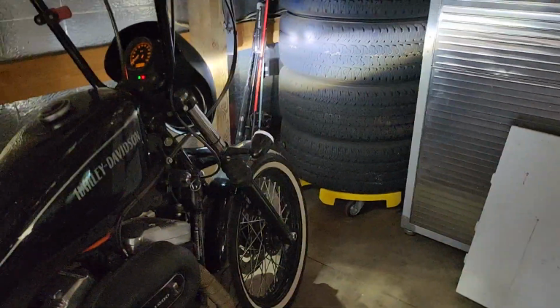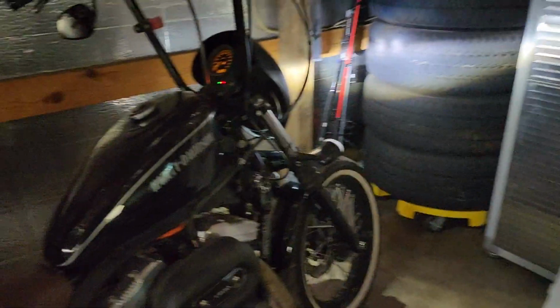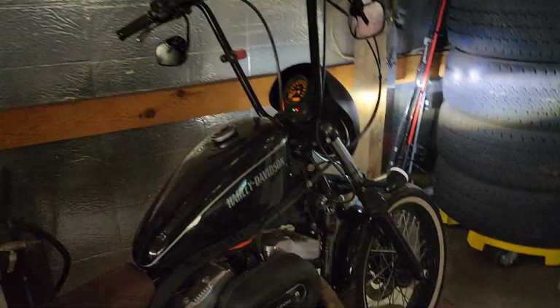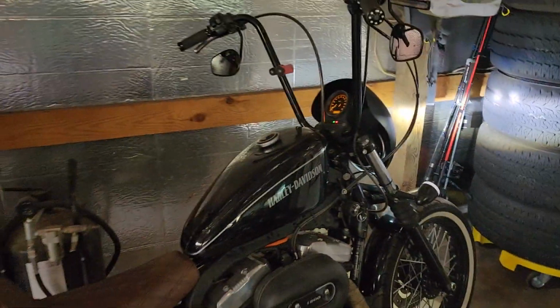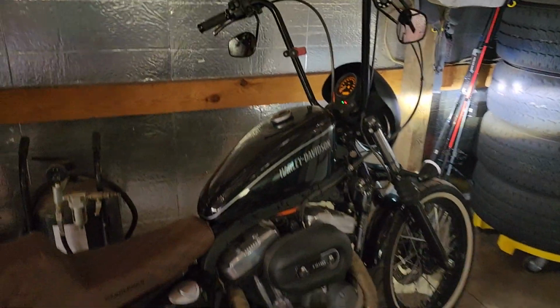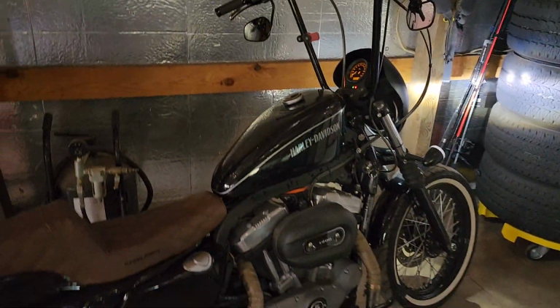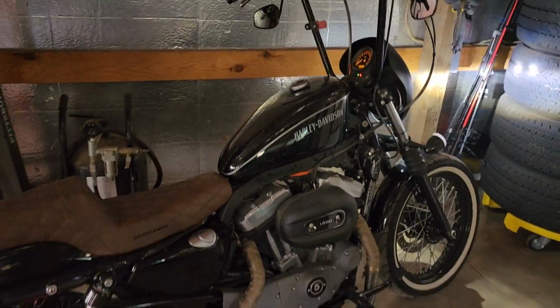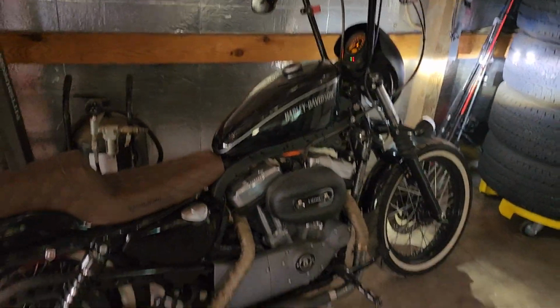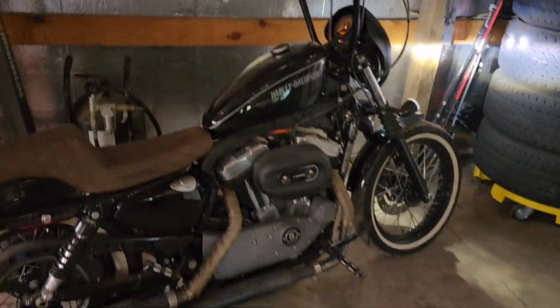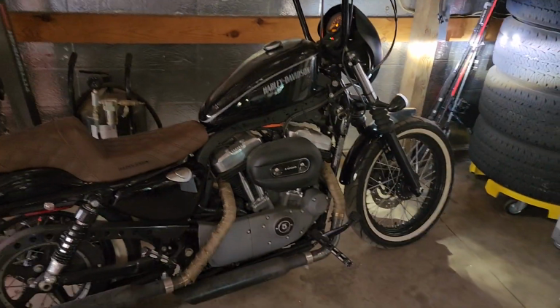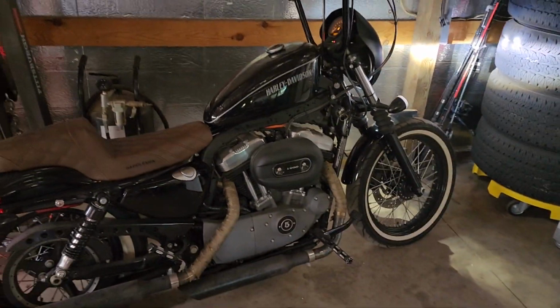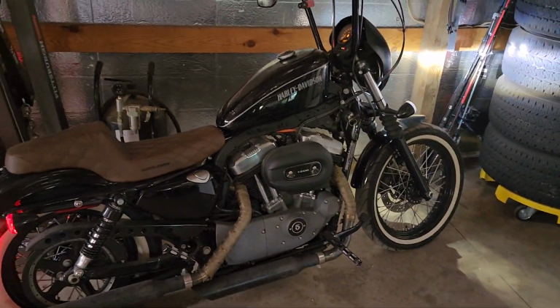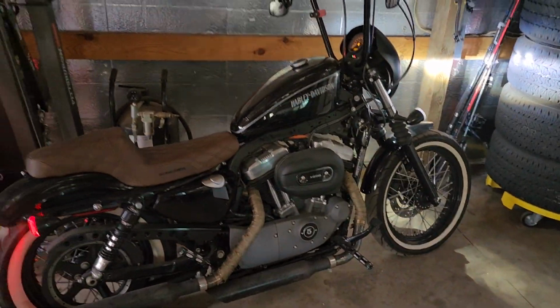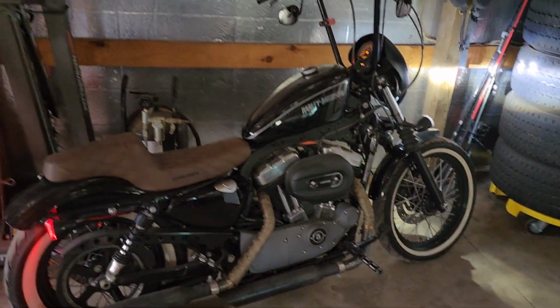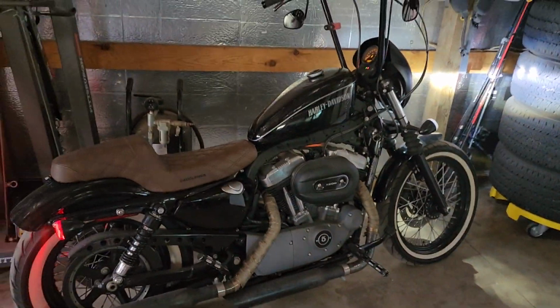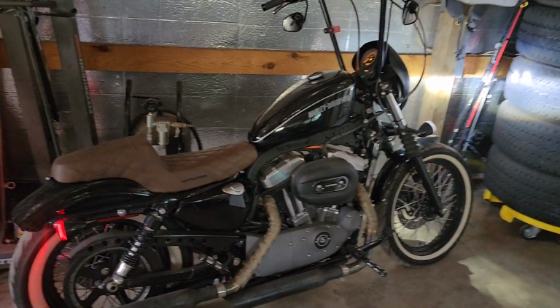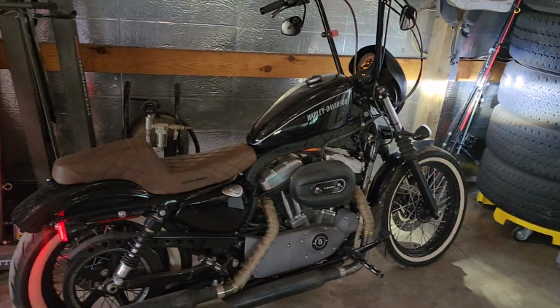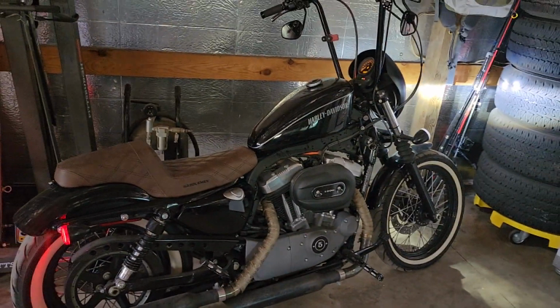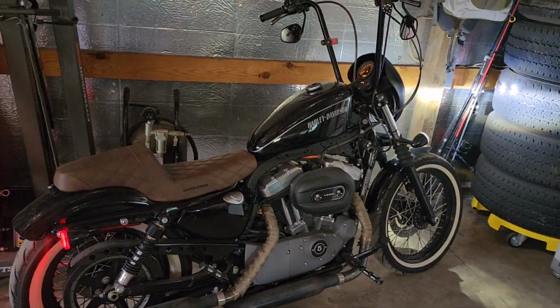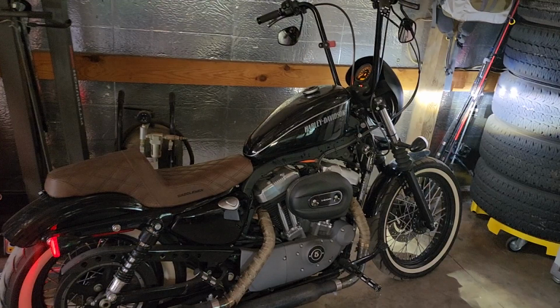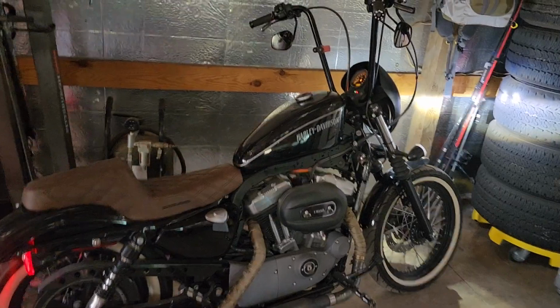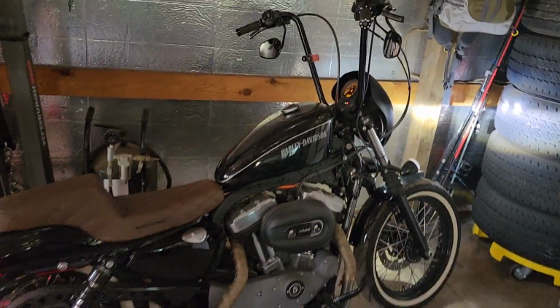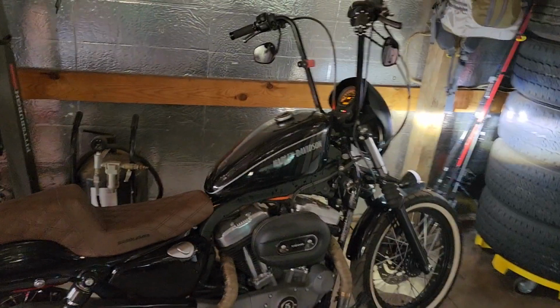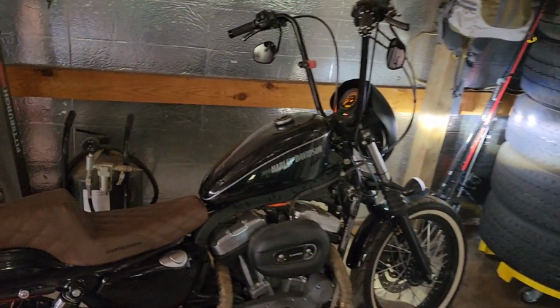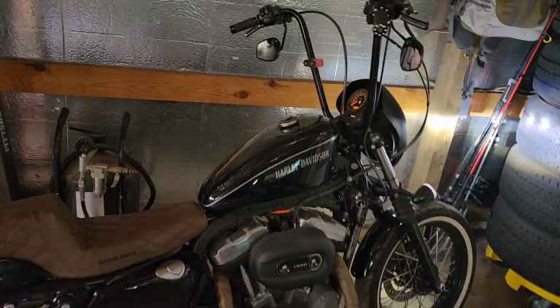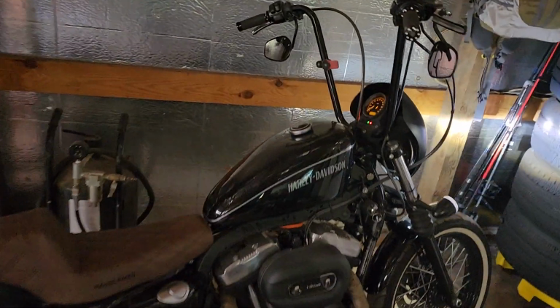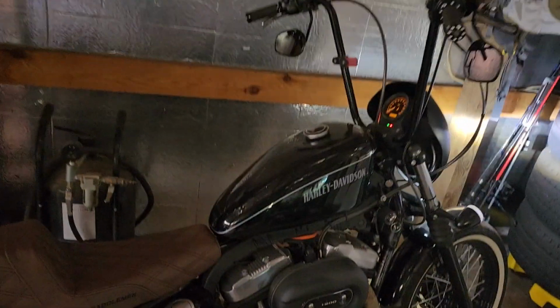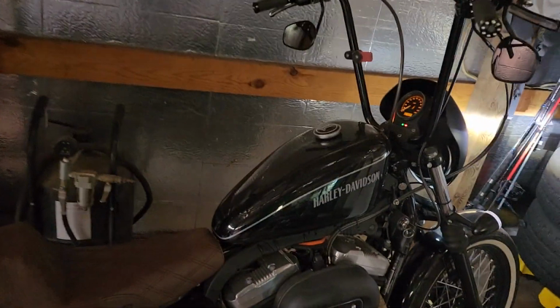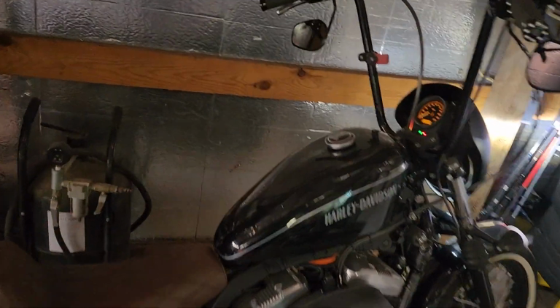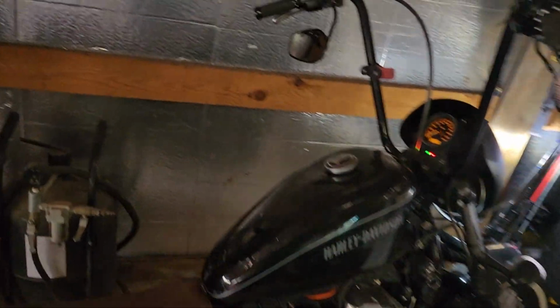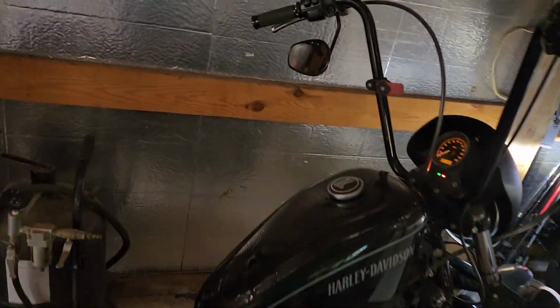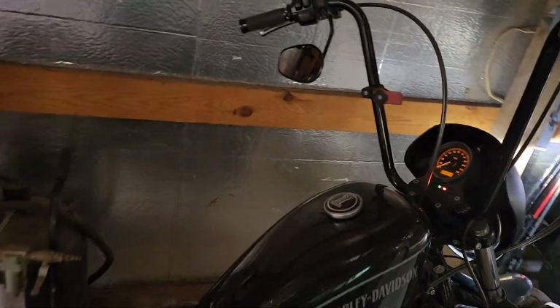That's pretty much it — that is my bike. We'll do a little sound clip for you. It'll probably be really really loud in the garage.